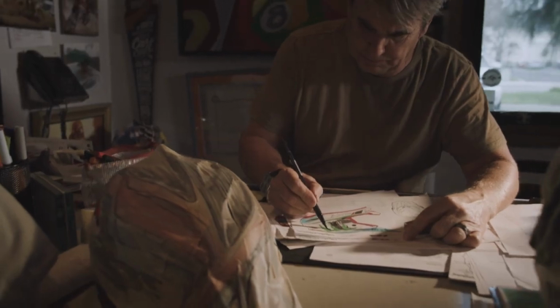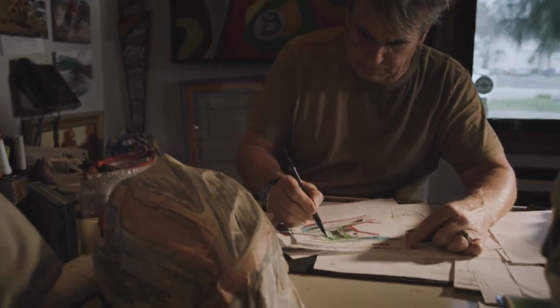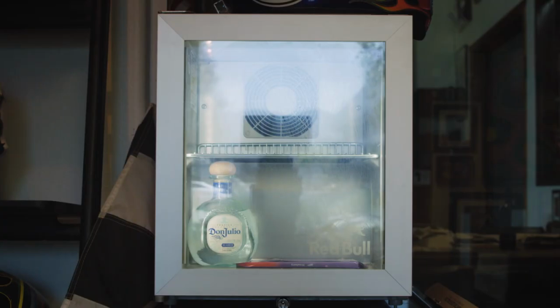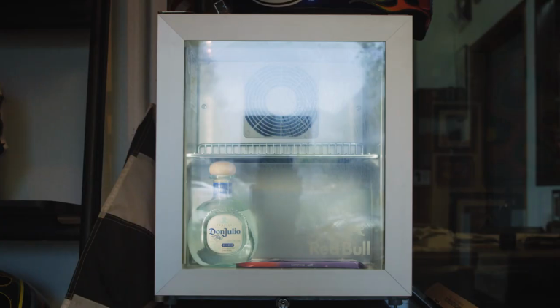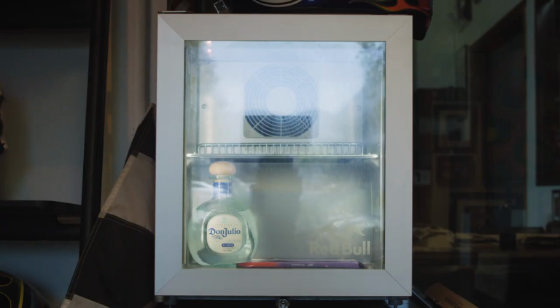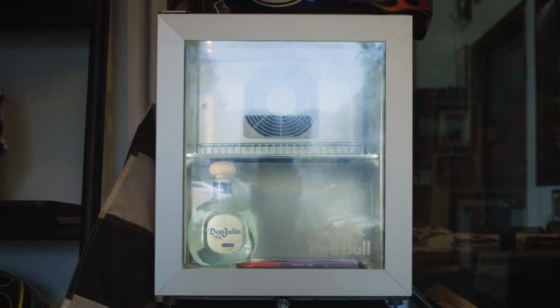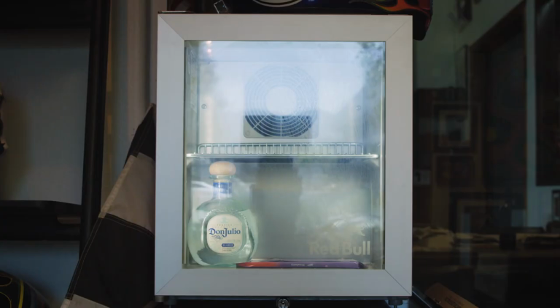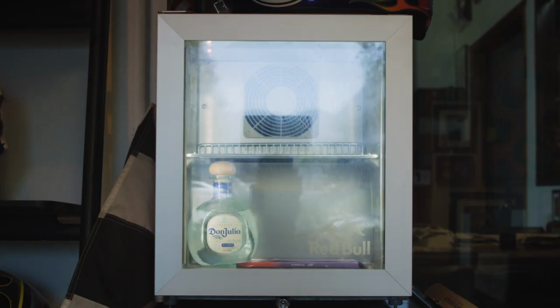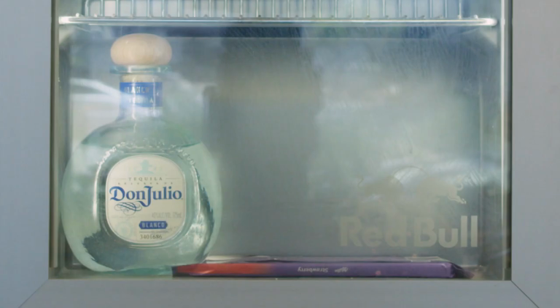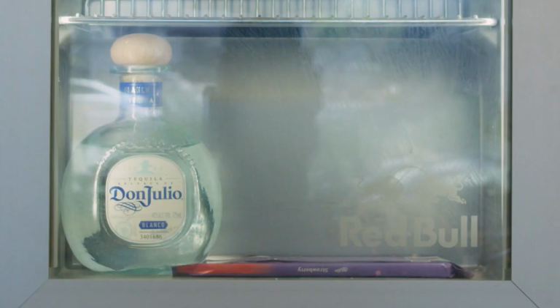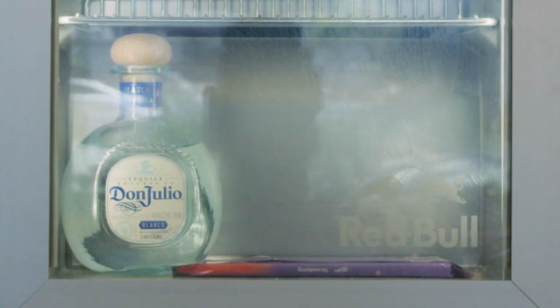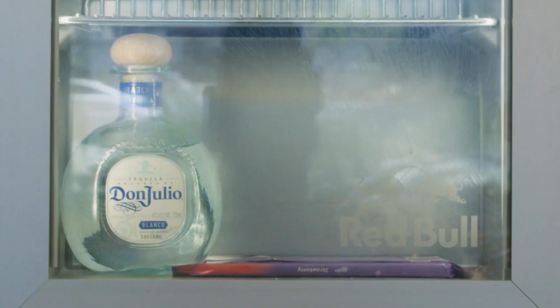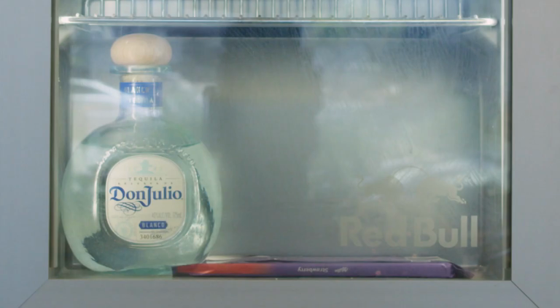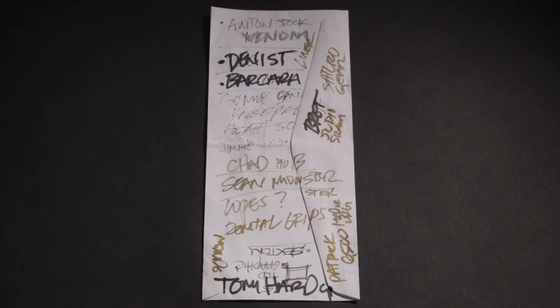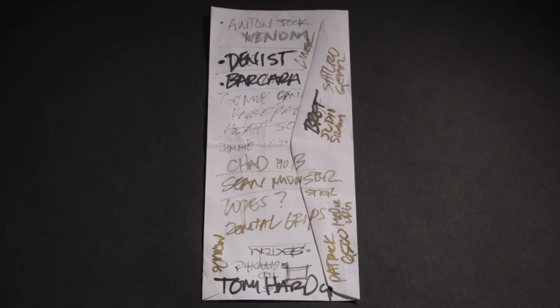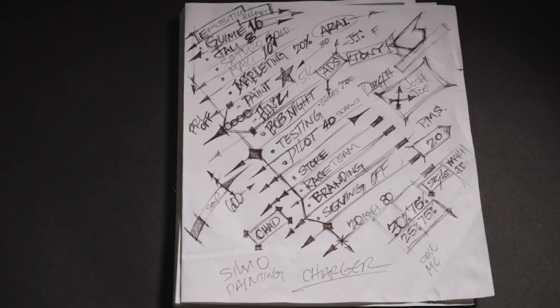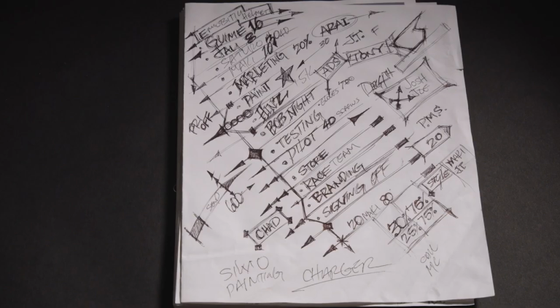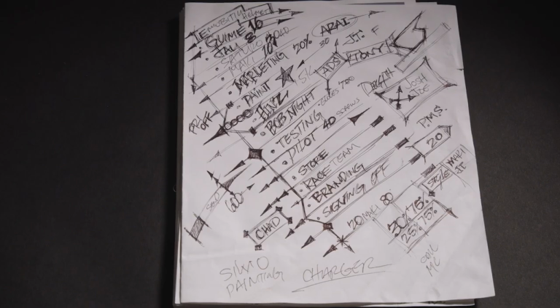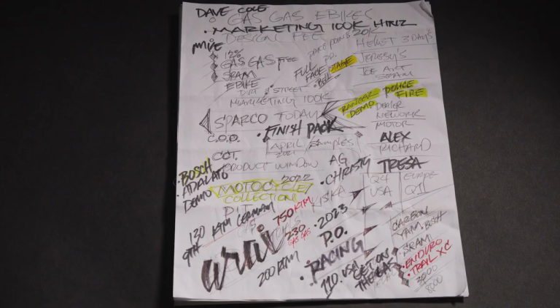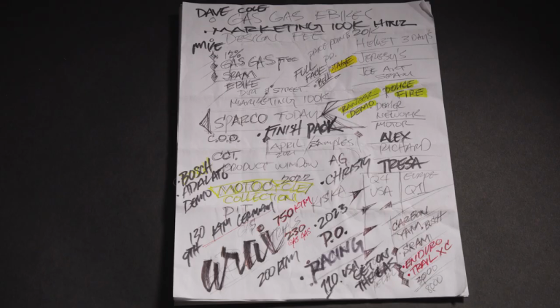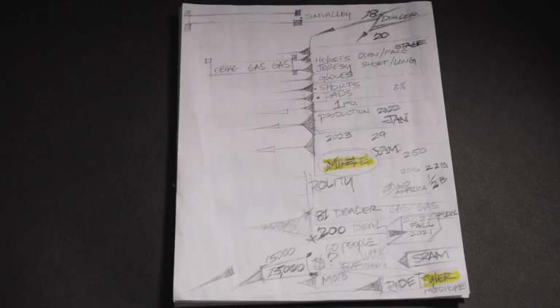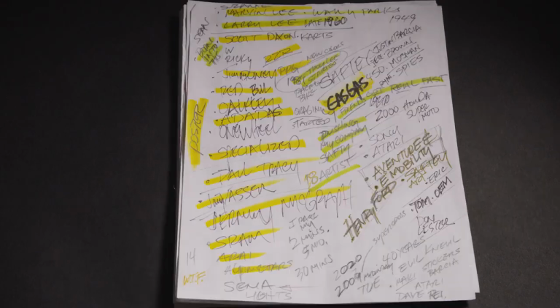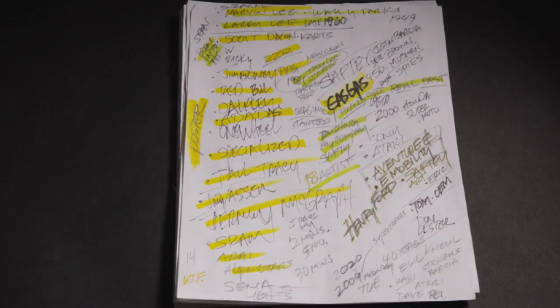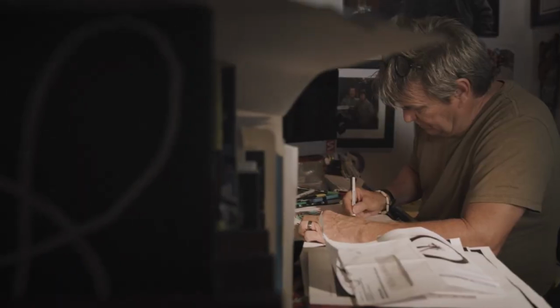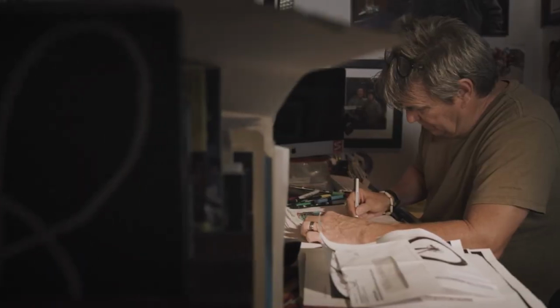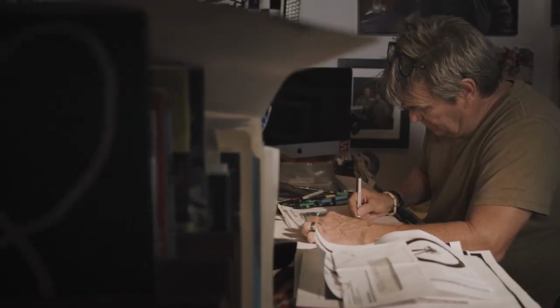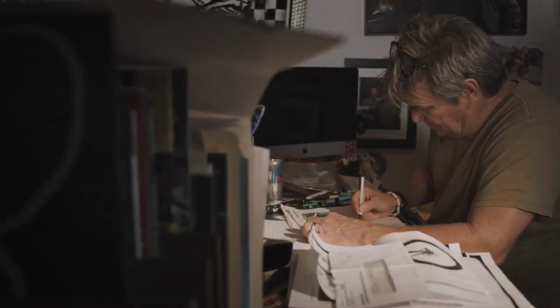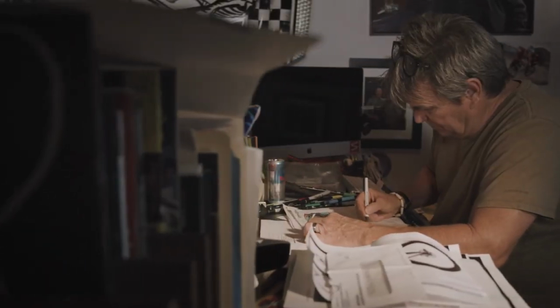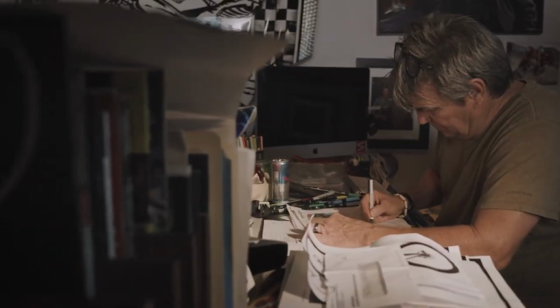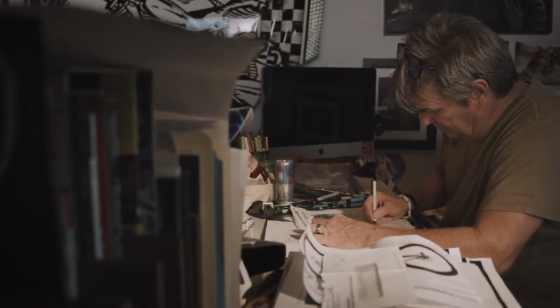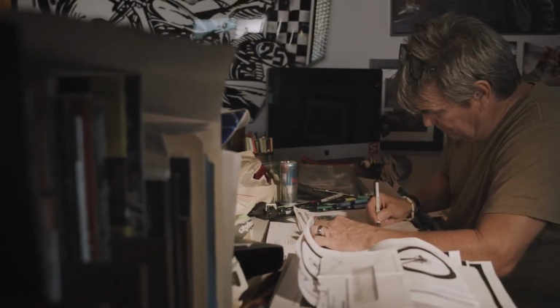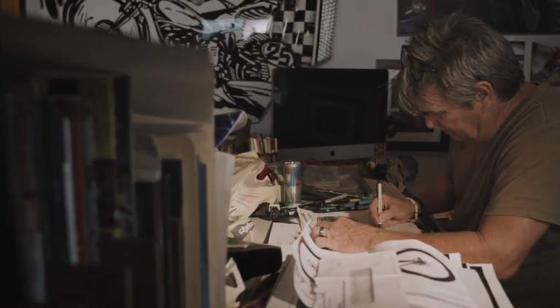This is Troy Lee's office fridge. These are Troy Lee's to-do lists. This is Troy Lee's laugh.